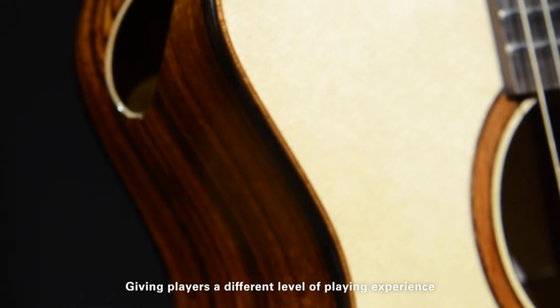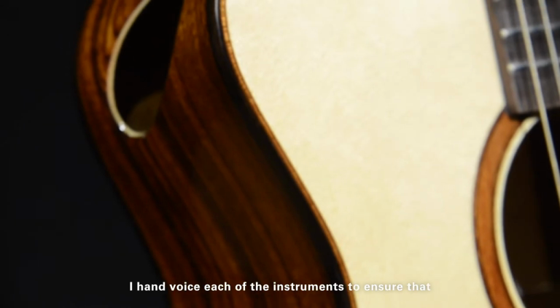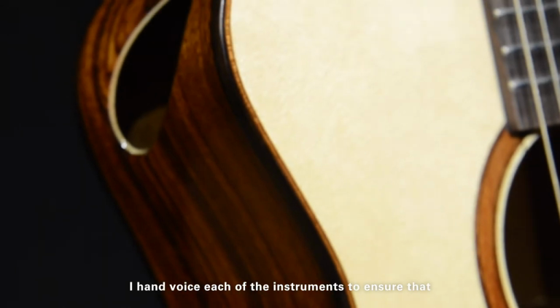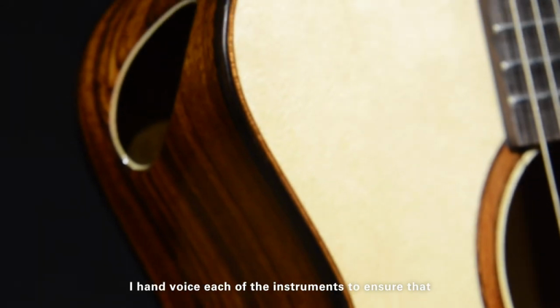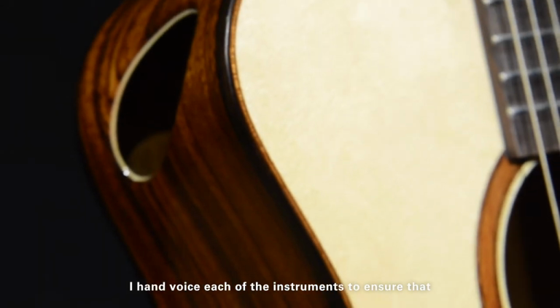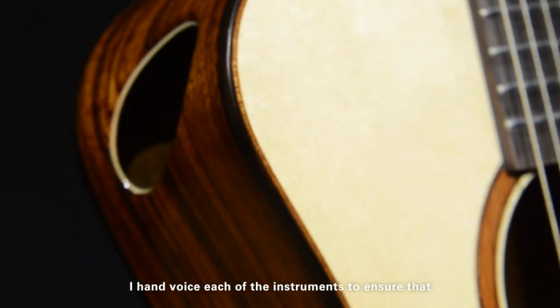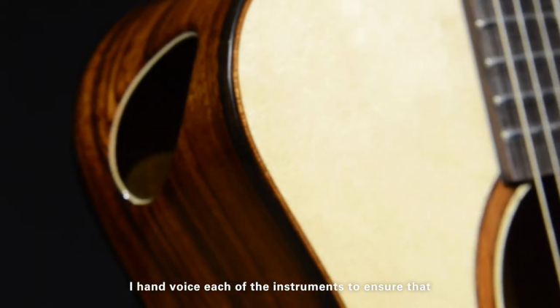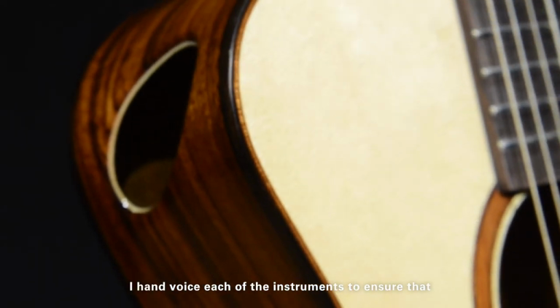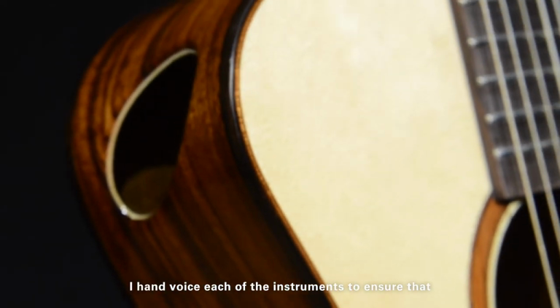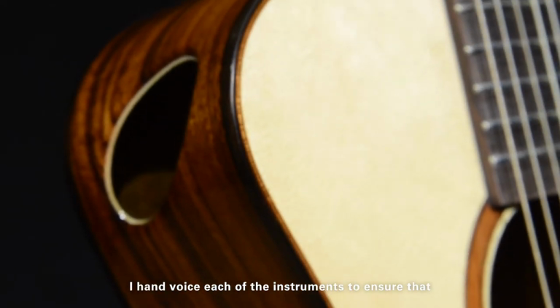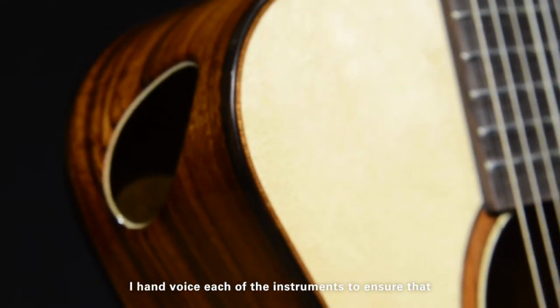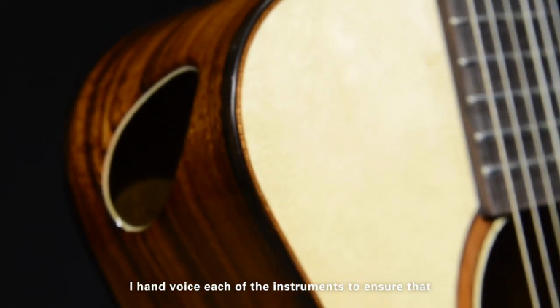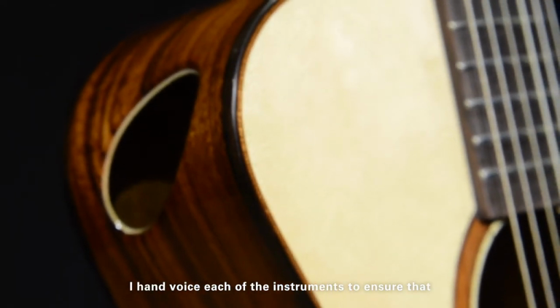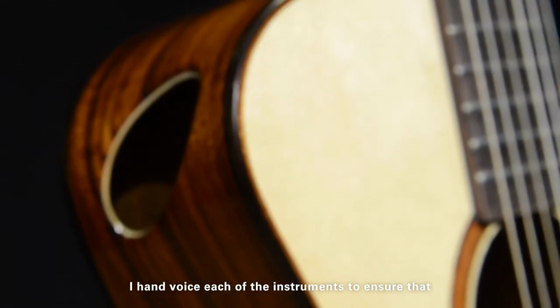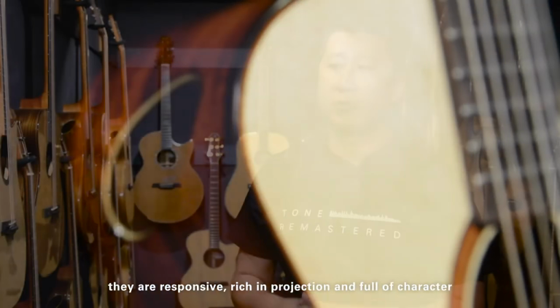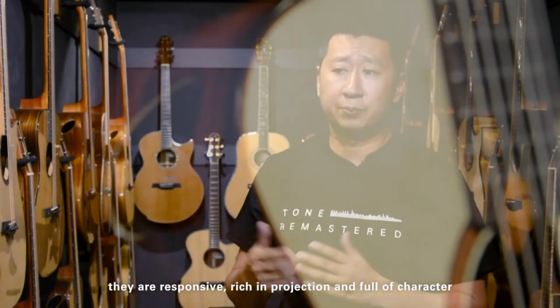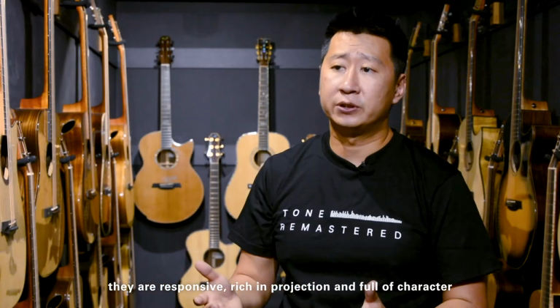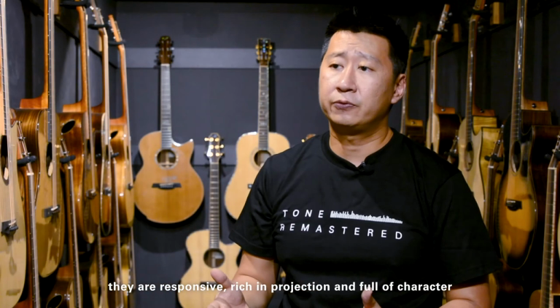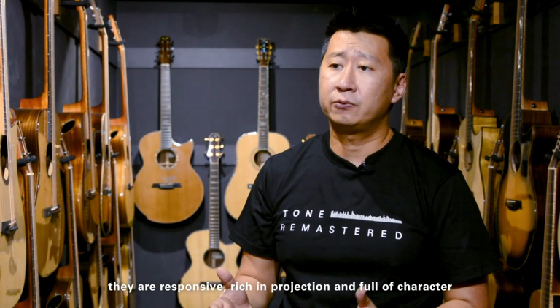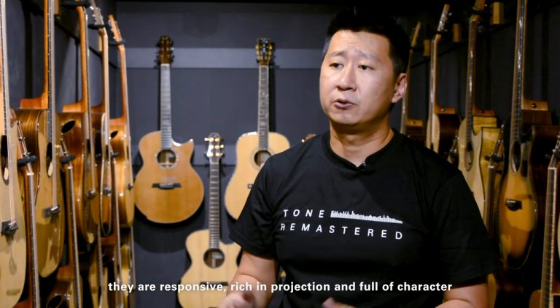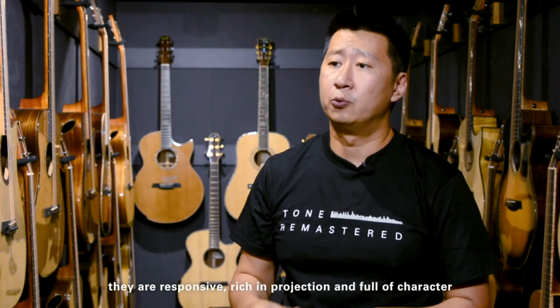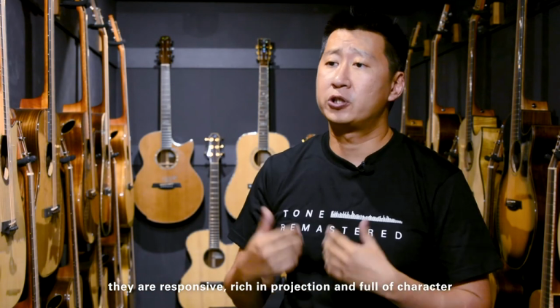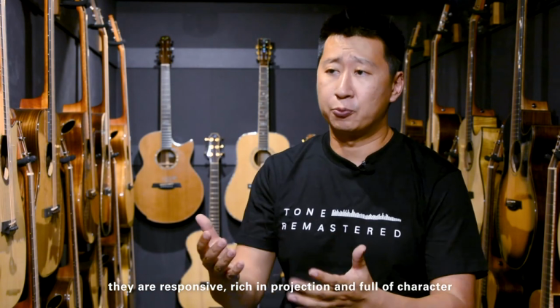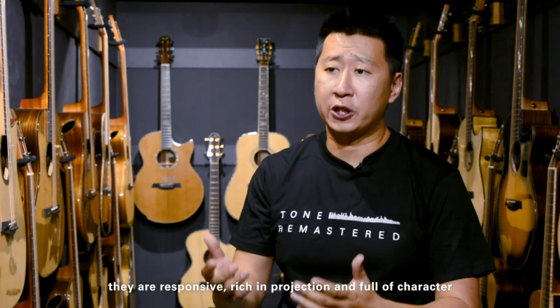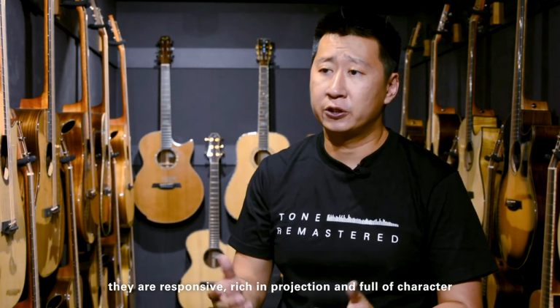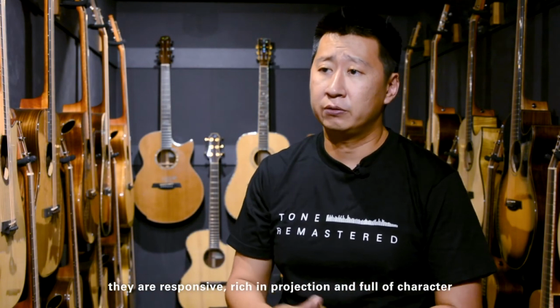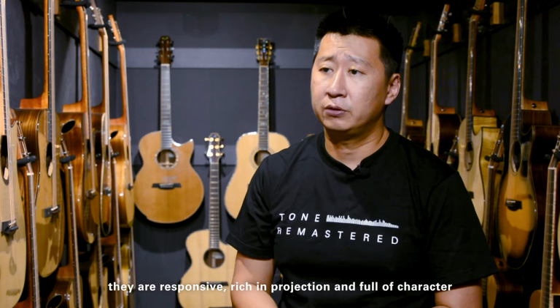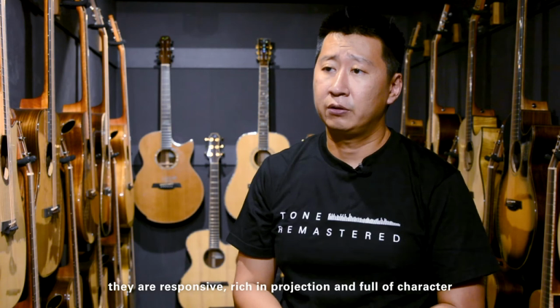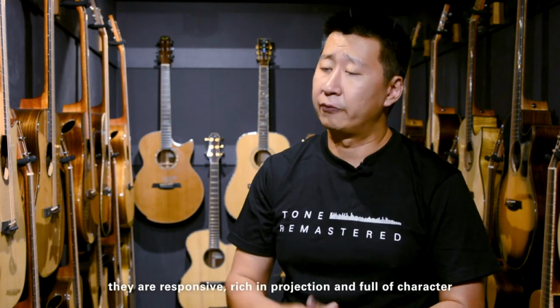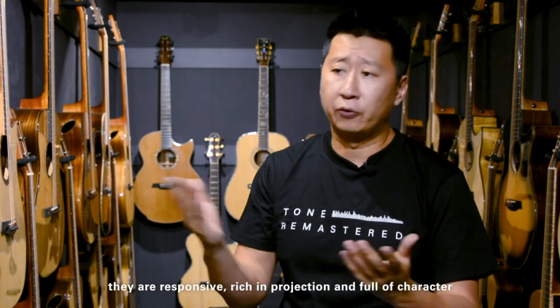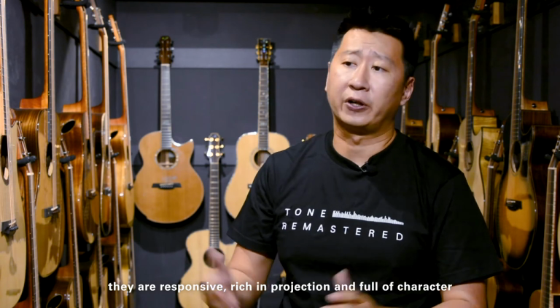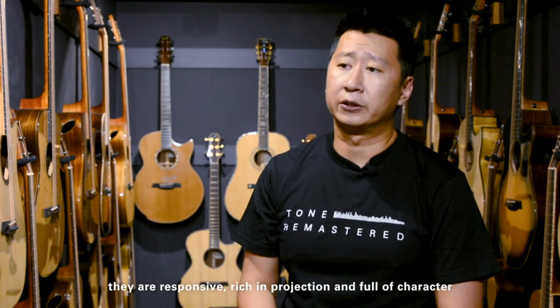I hand-voiced each of the instruments to ensure they are responsive, rich in projection and full of character.